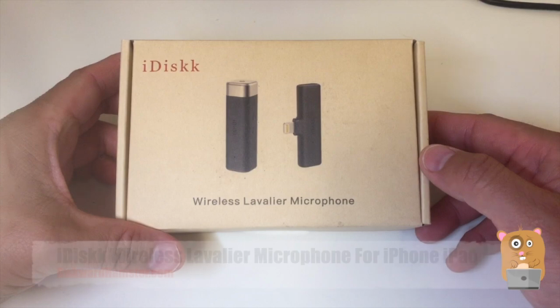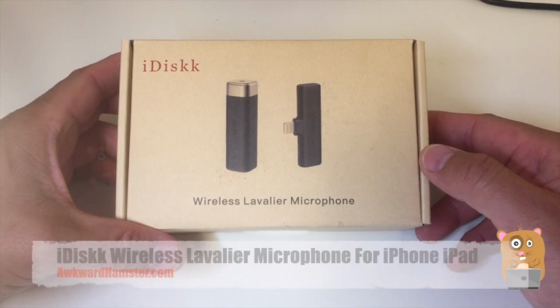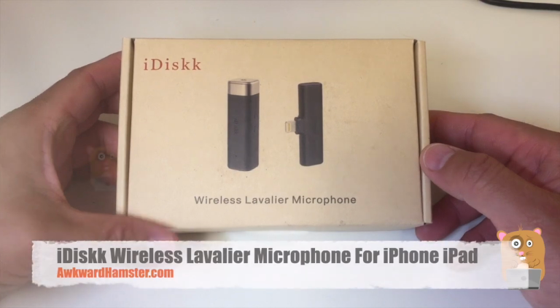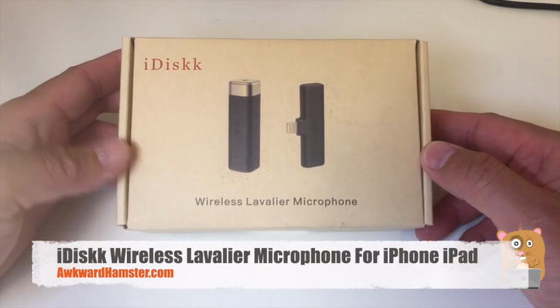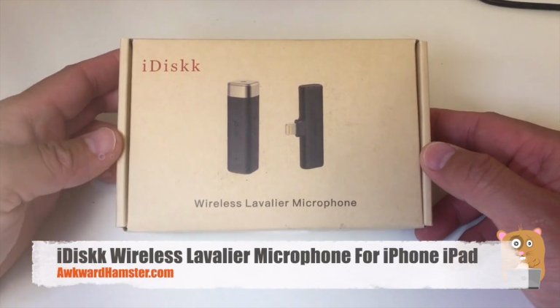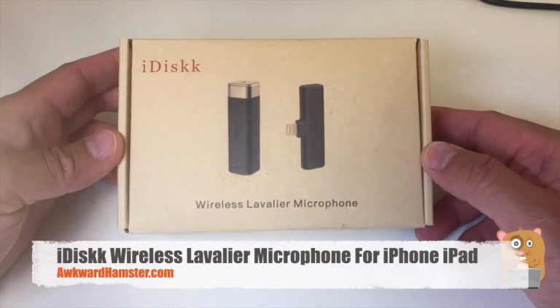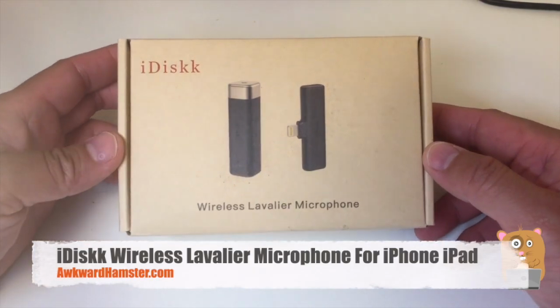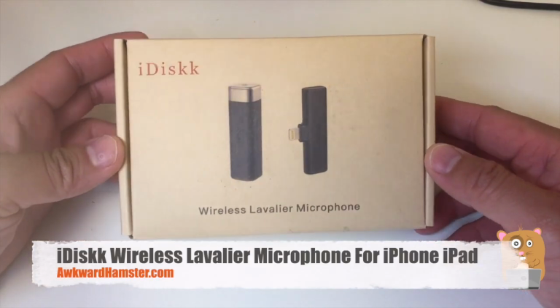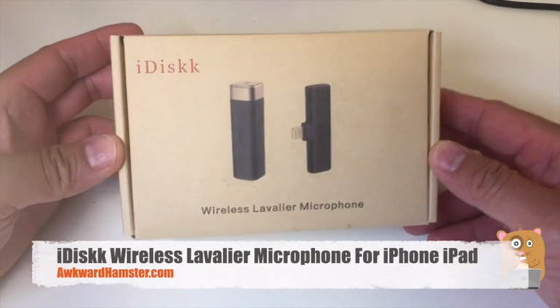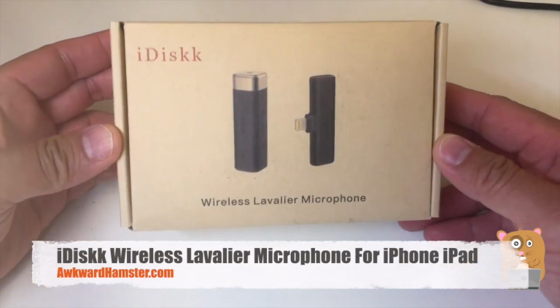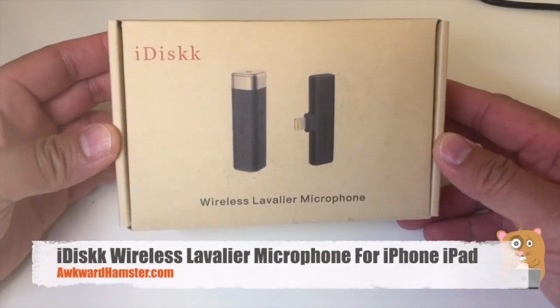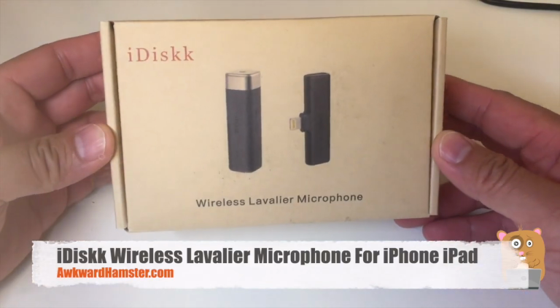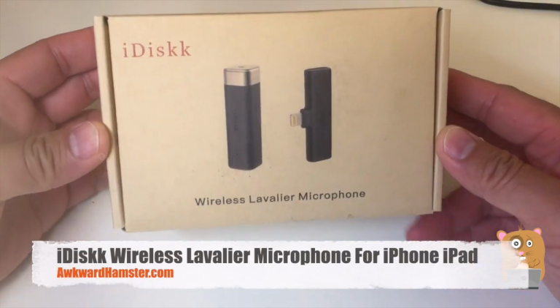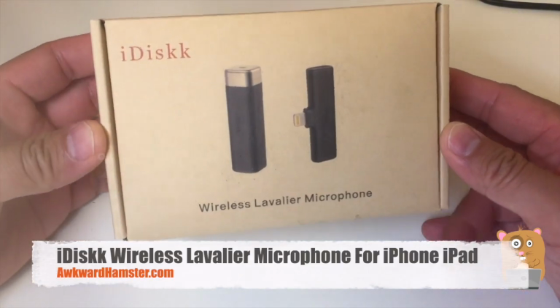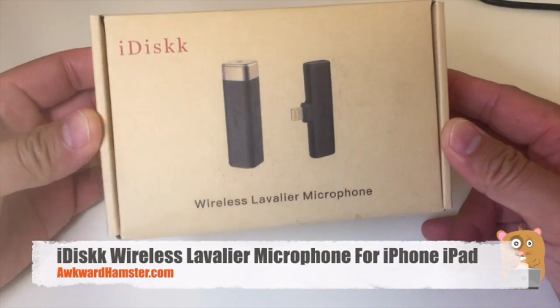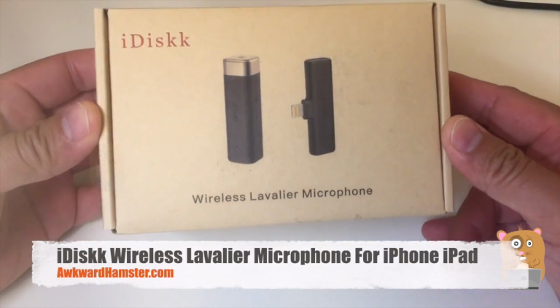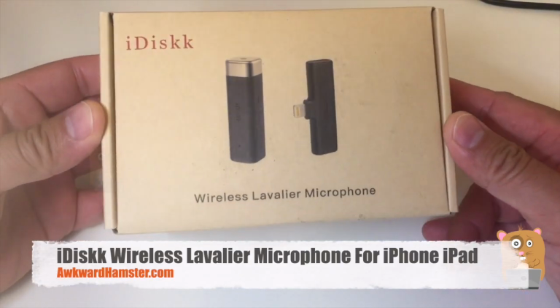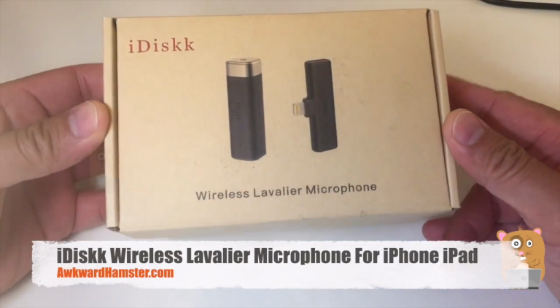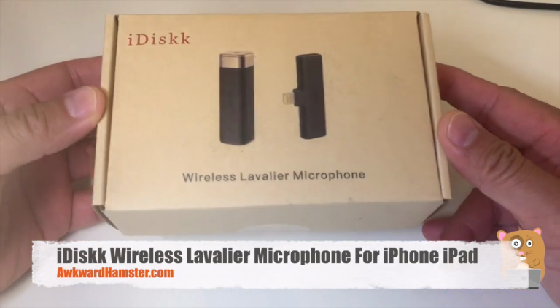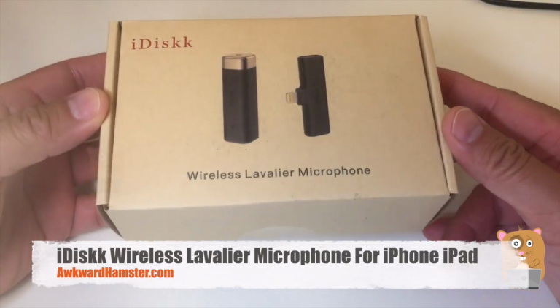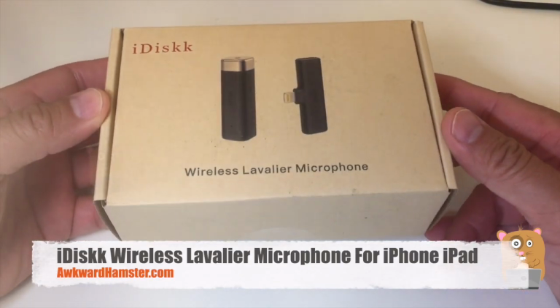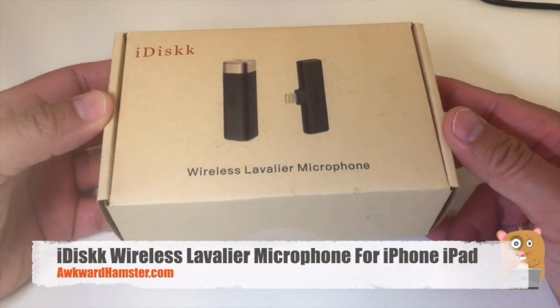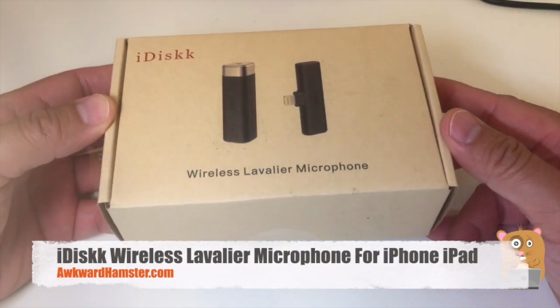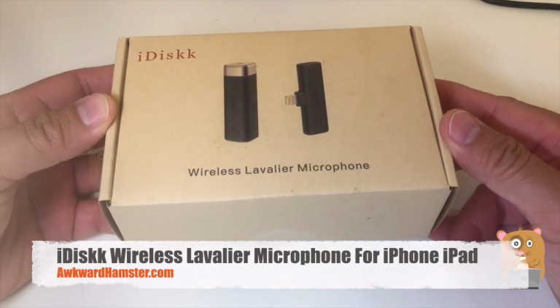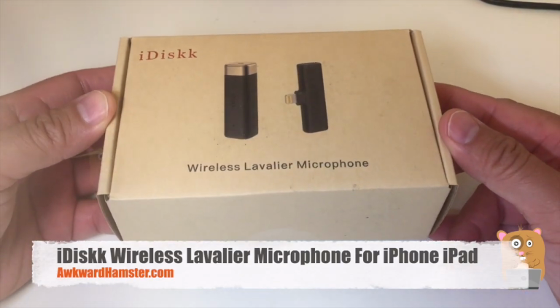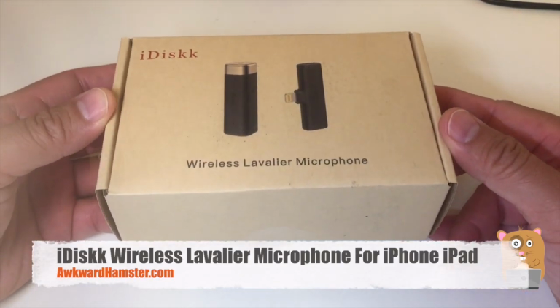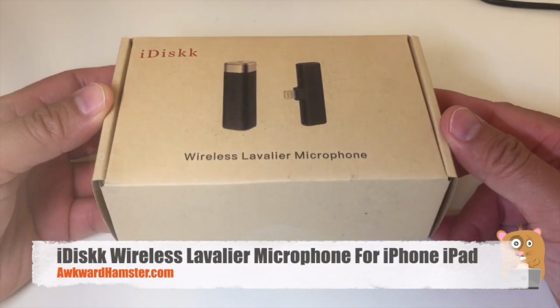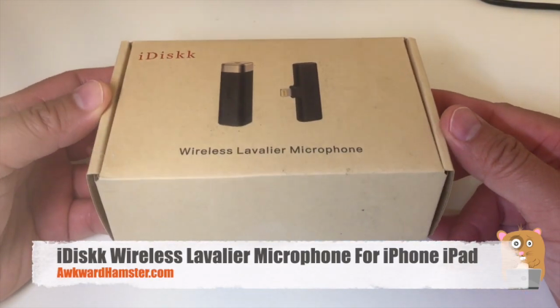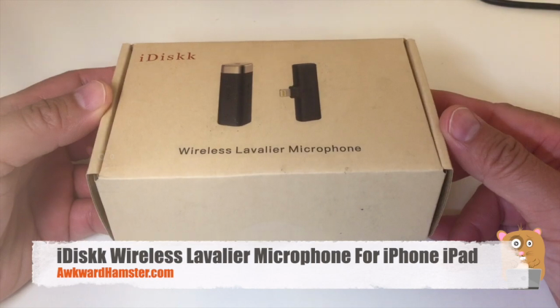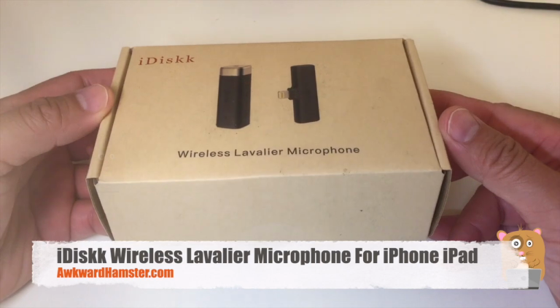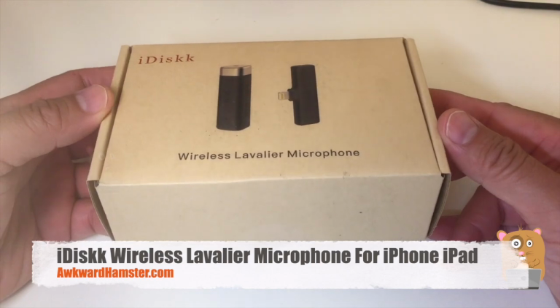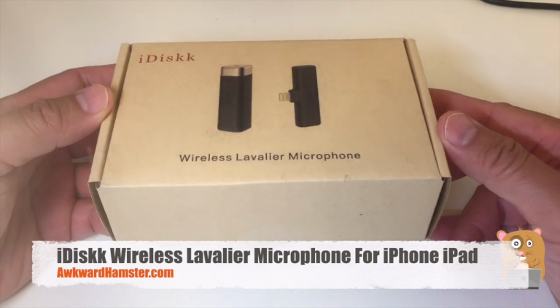Hi, welcome to Alkord Amster. Today we'll be taking out this MFI certified wireless lavalier microphone.